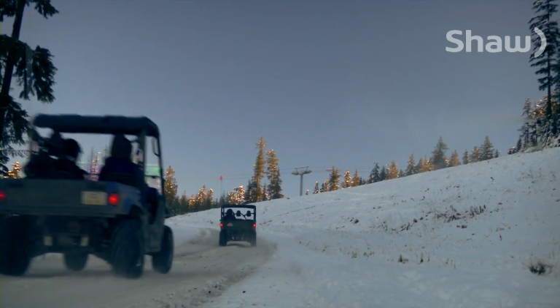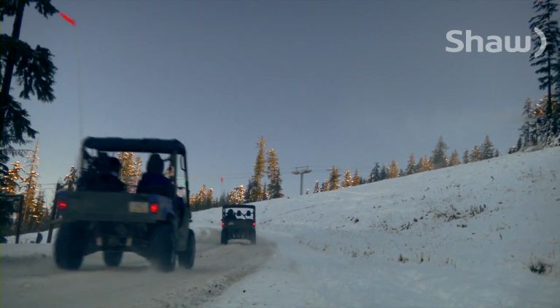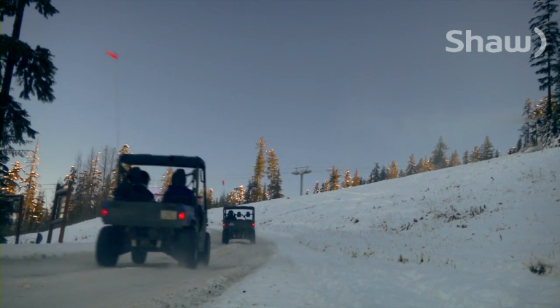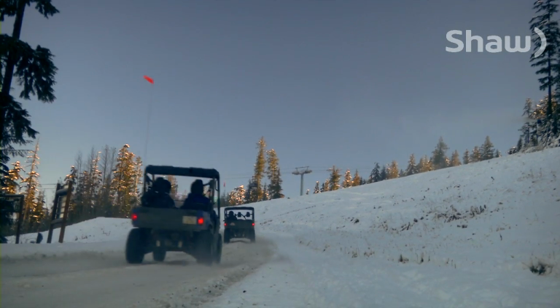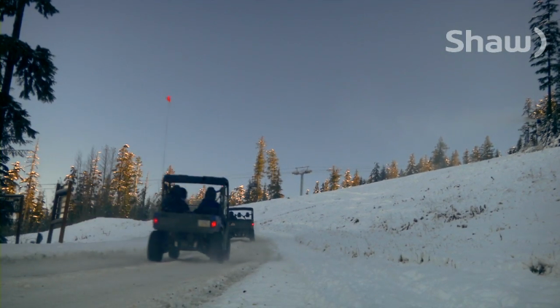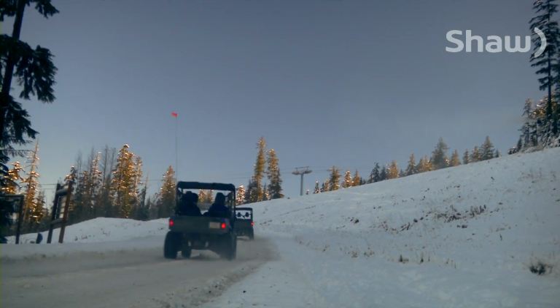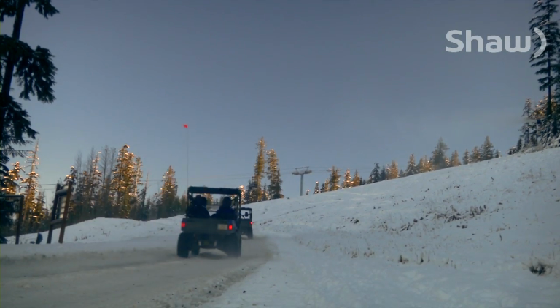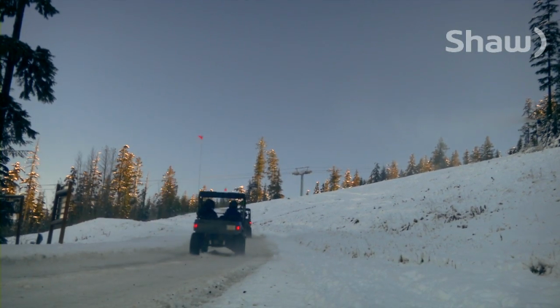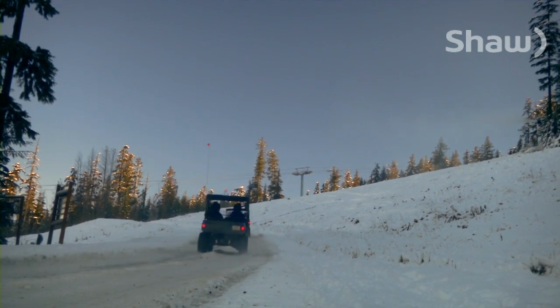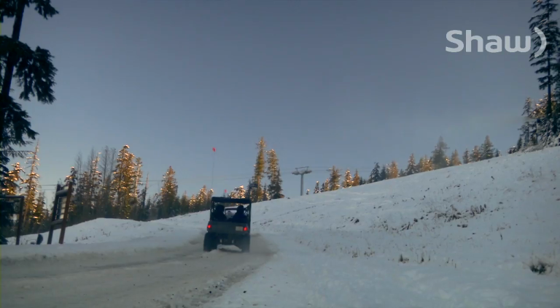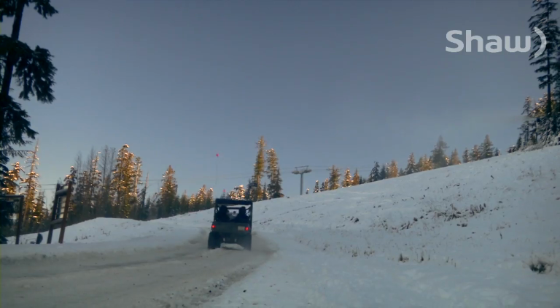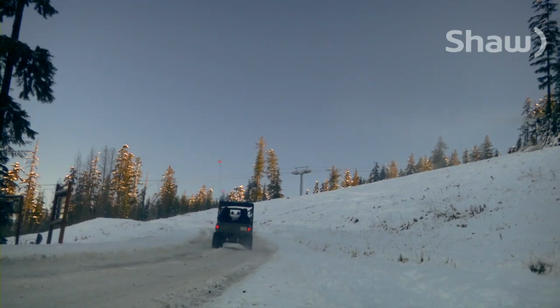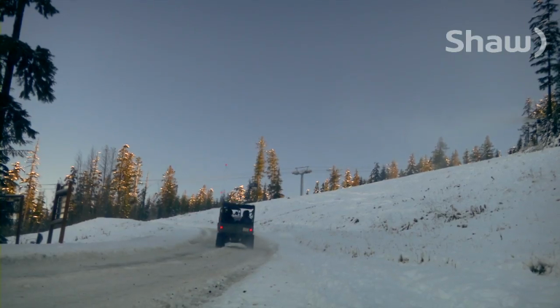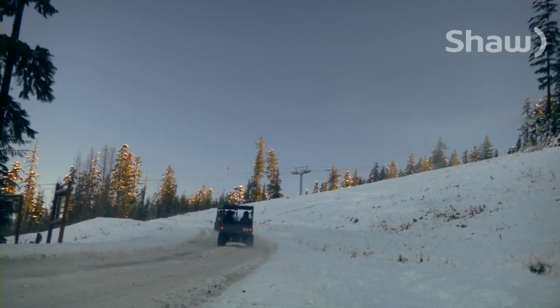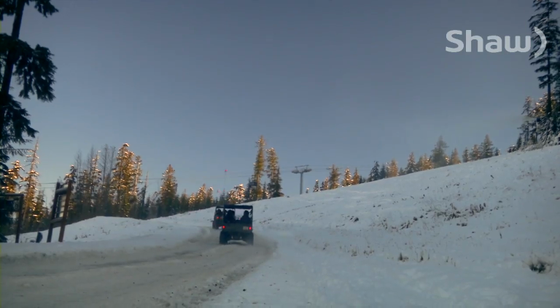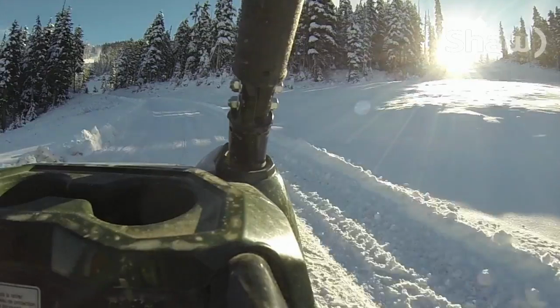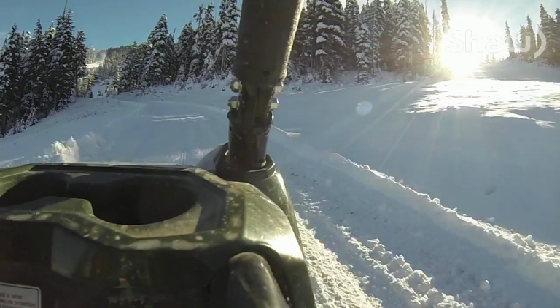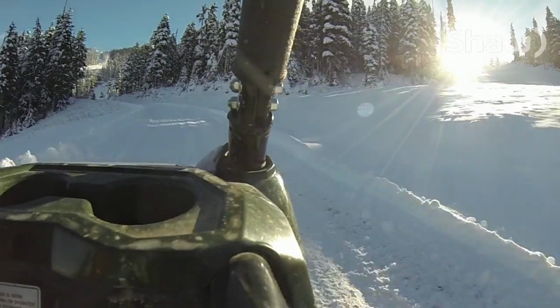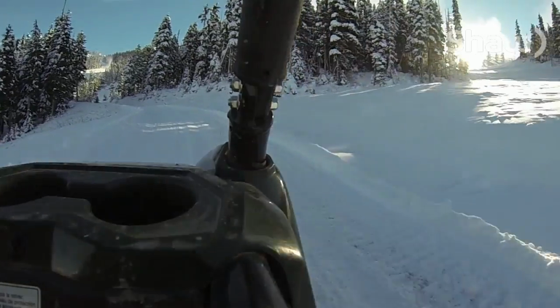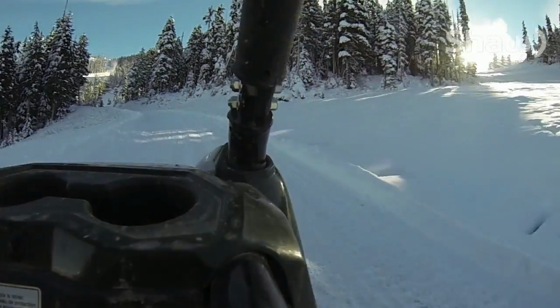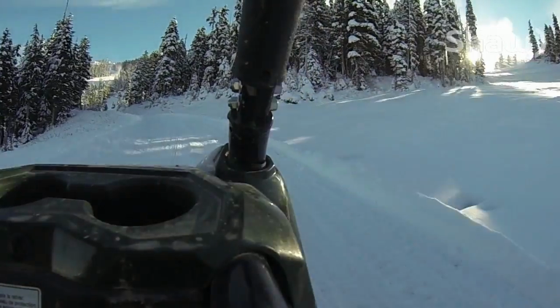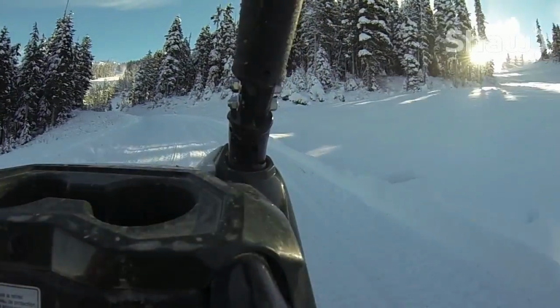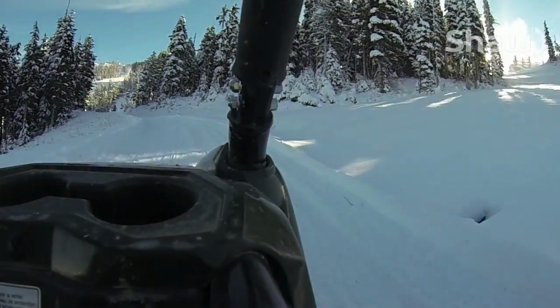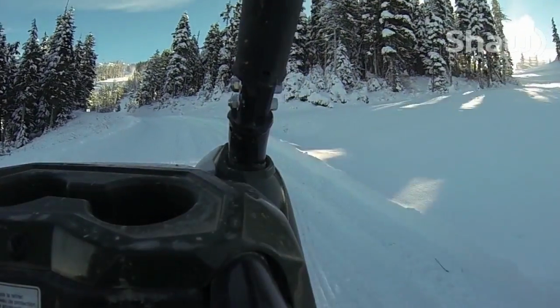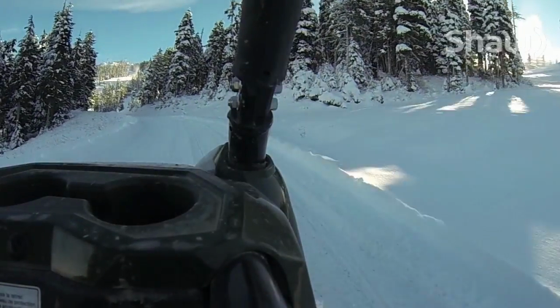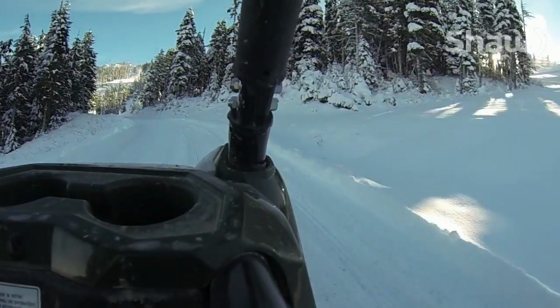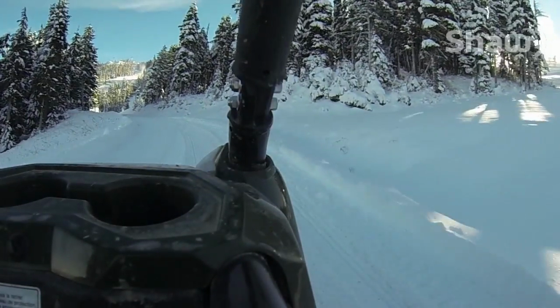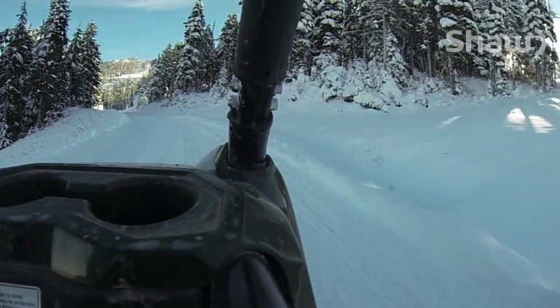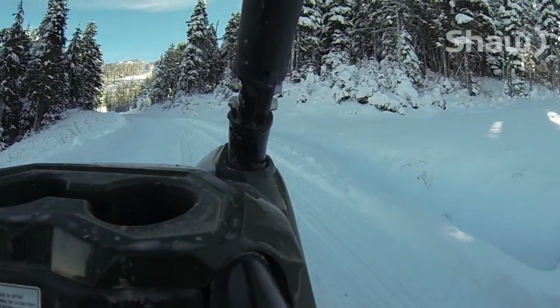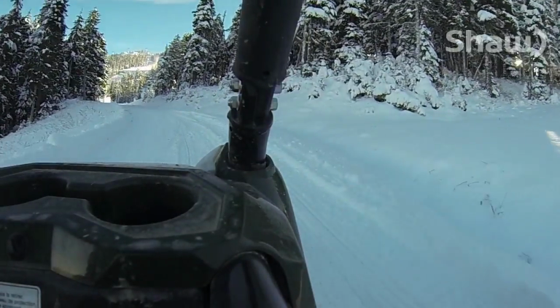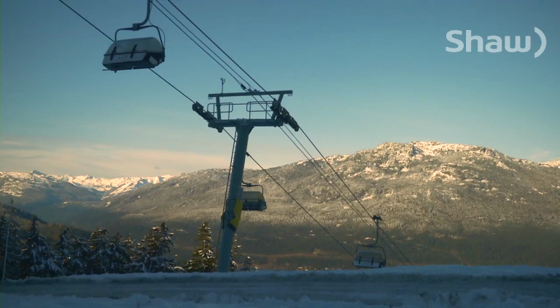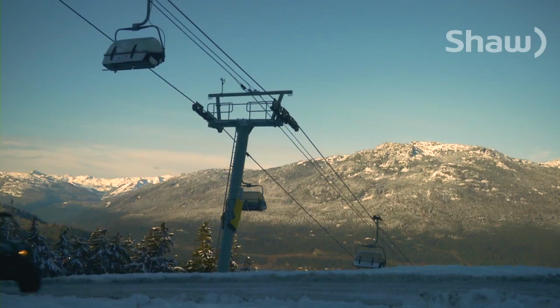Working our way up the mountain, the rugged ride is well worth it for the breathtaking view.